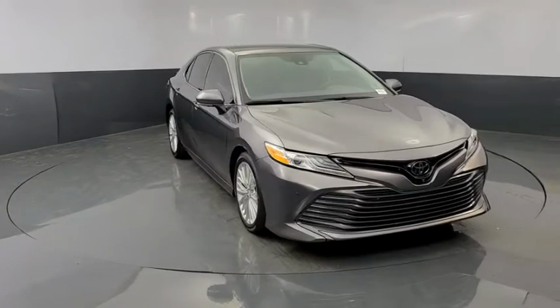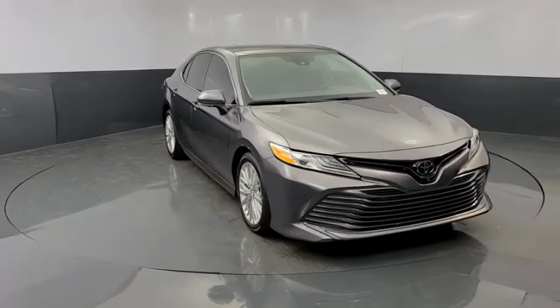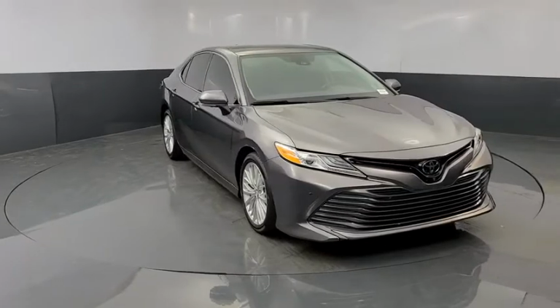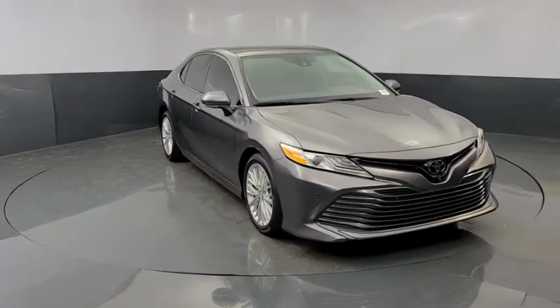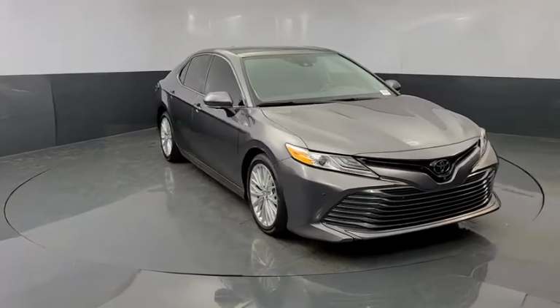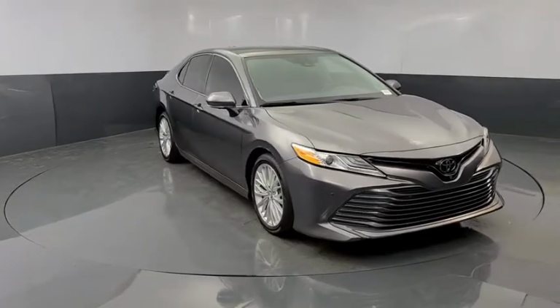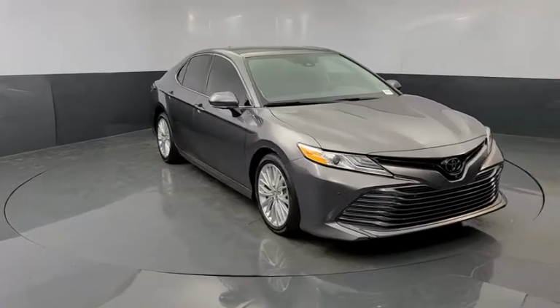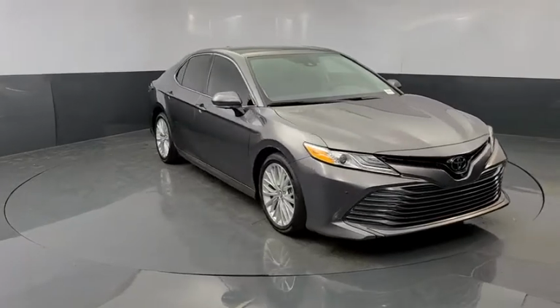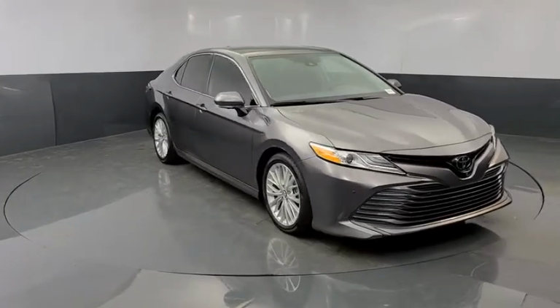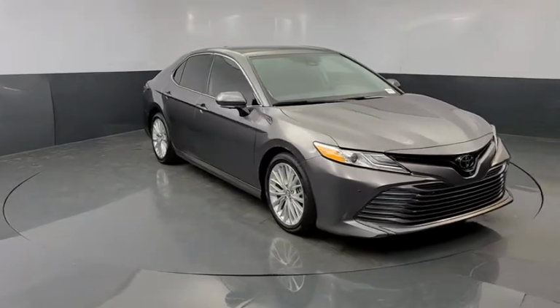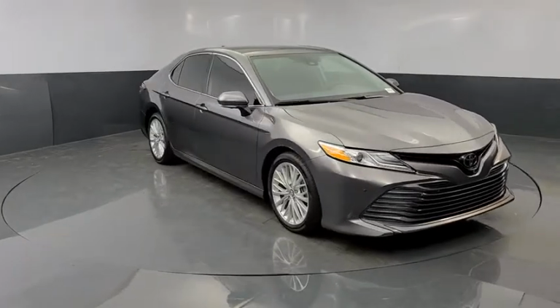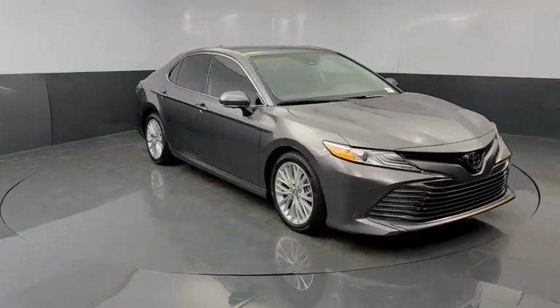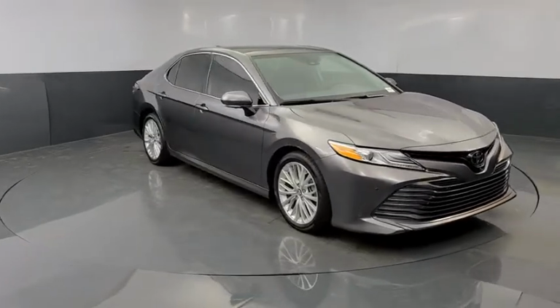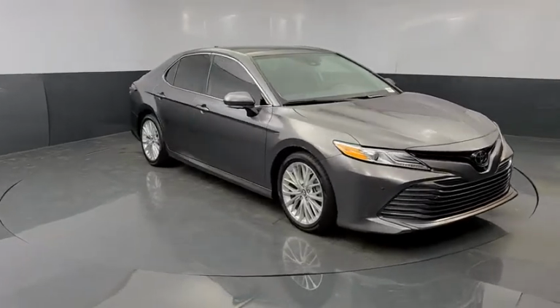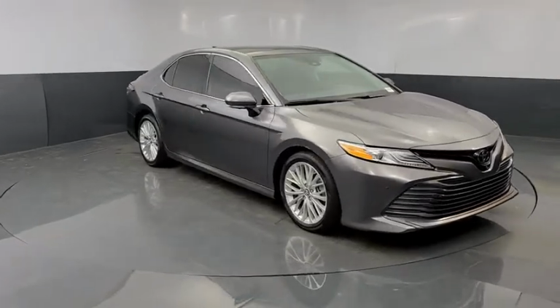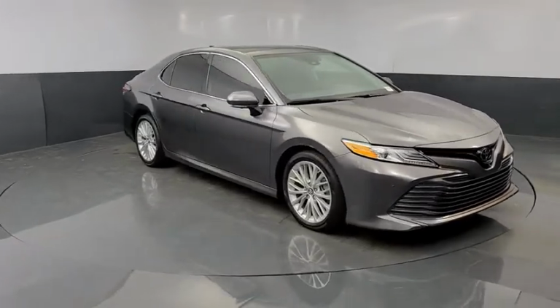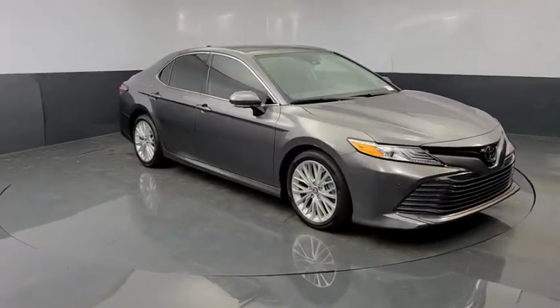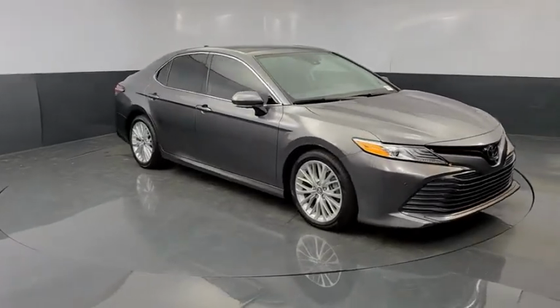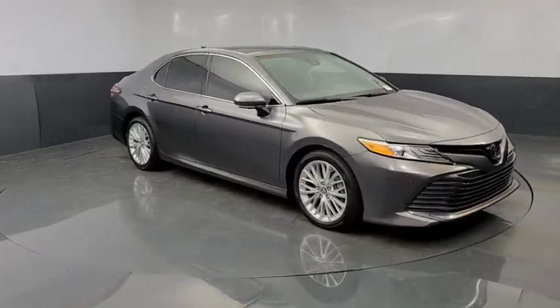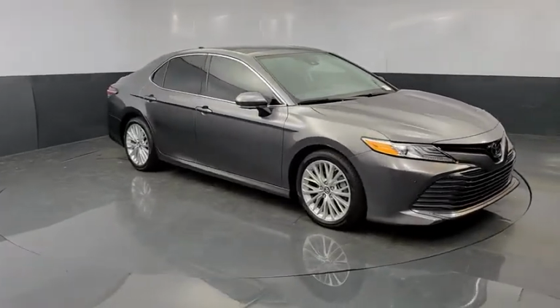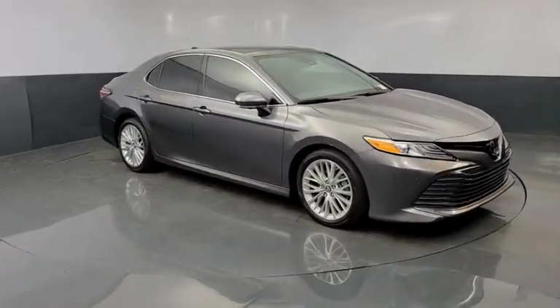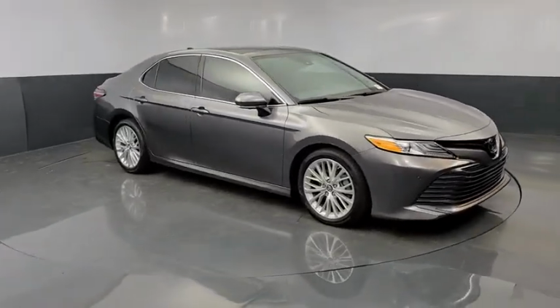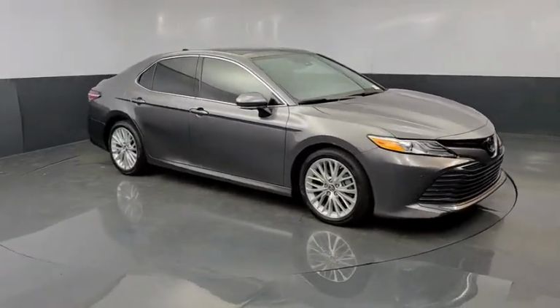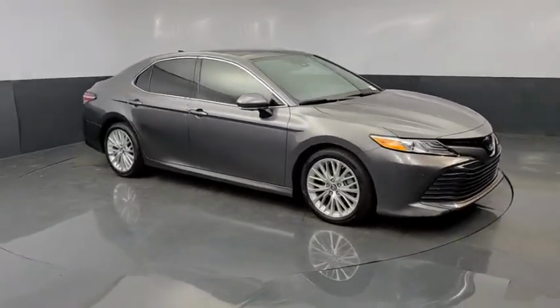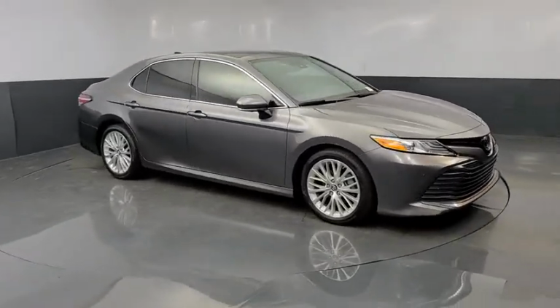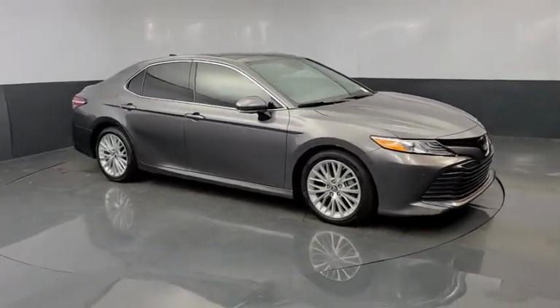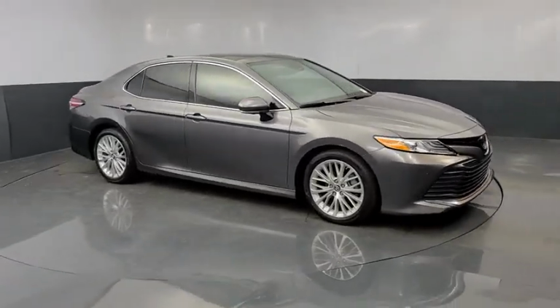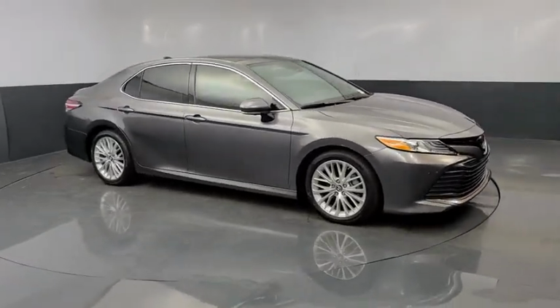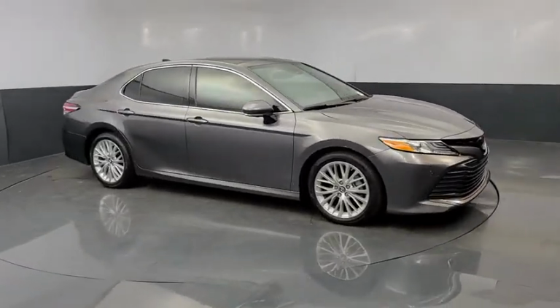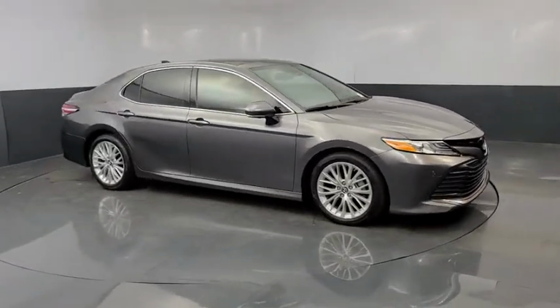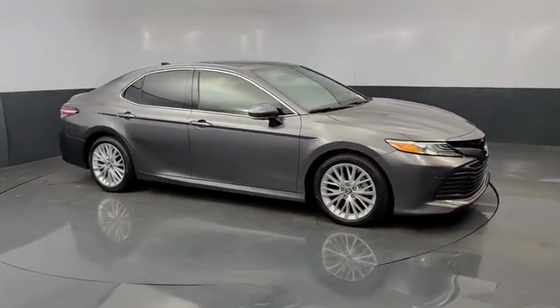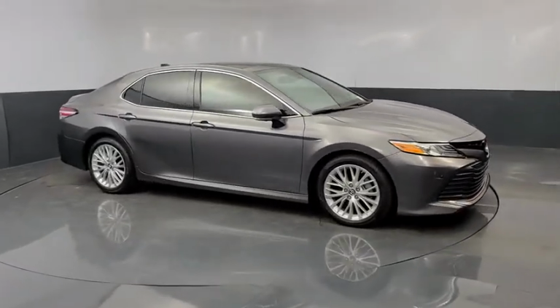This vehicle has less than 800 miles. Here are some of this vehicle's great options.